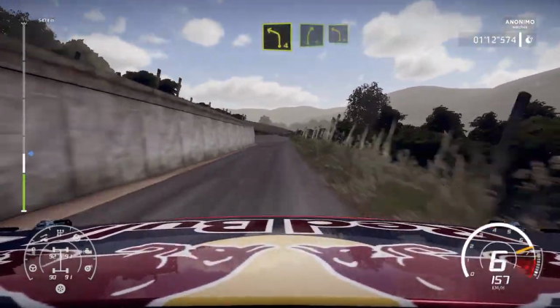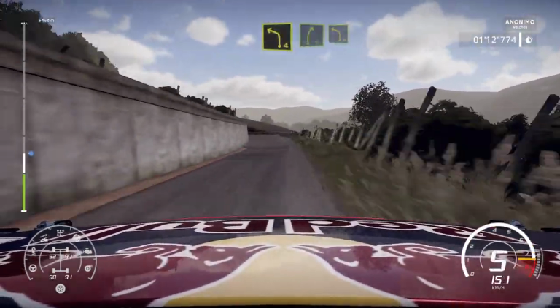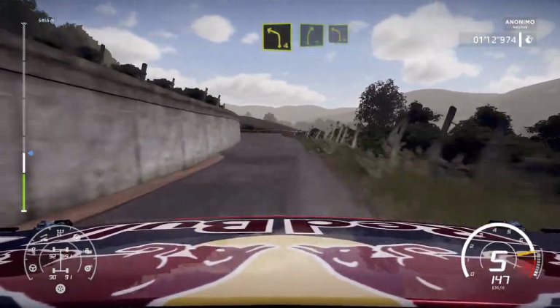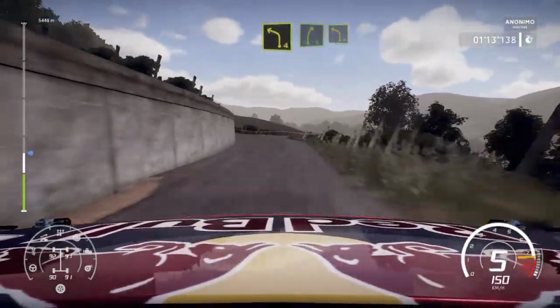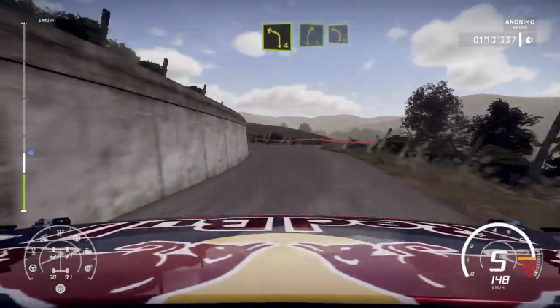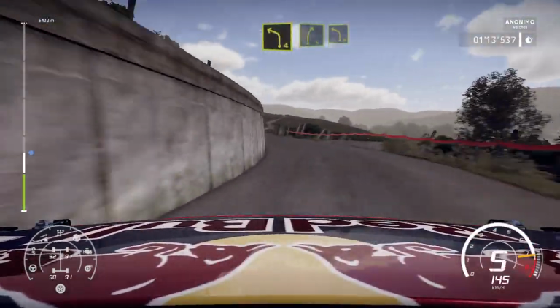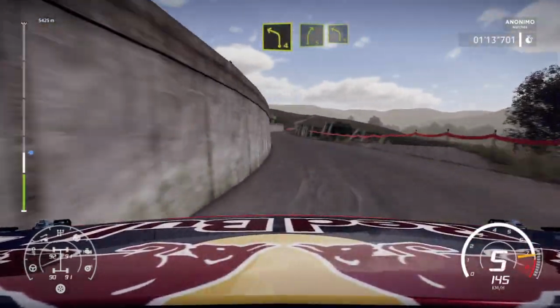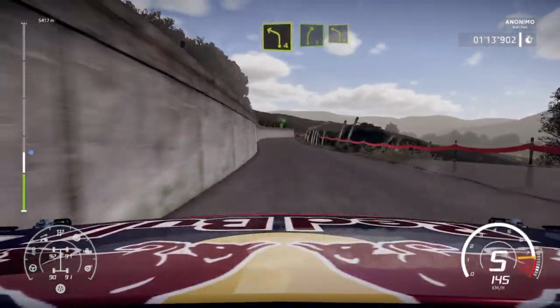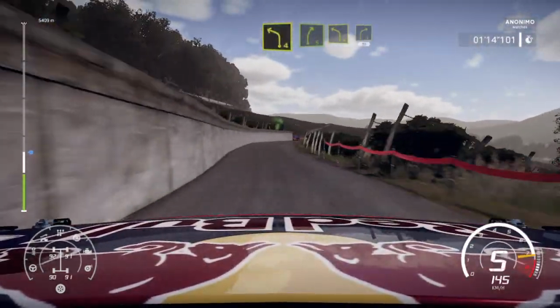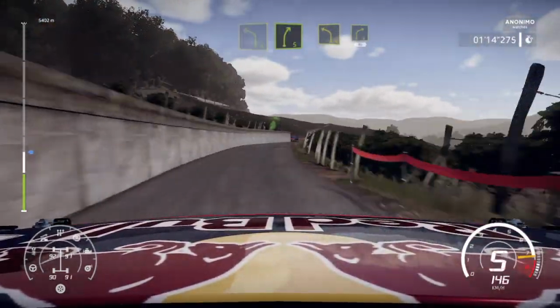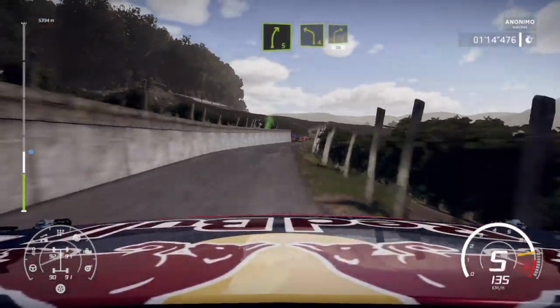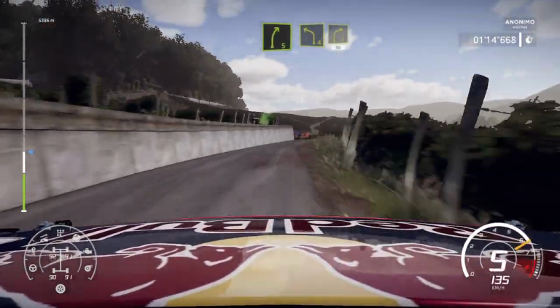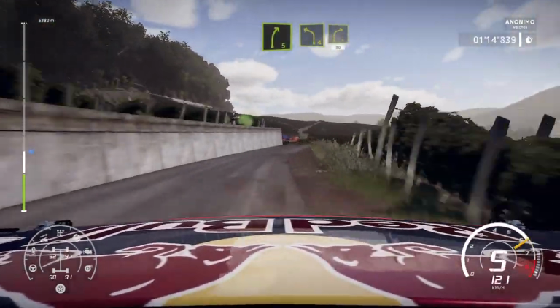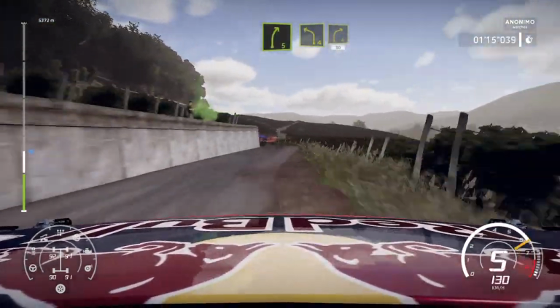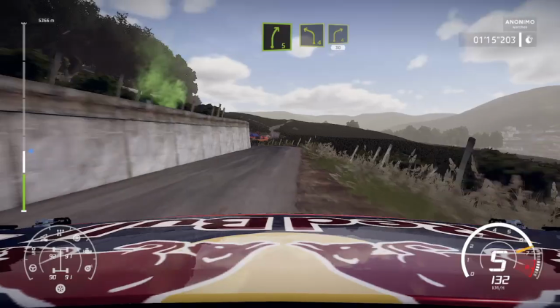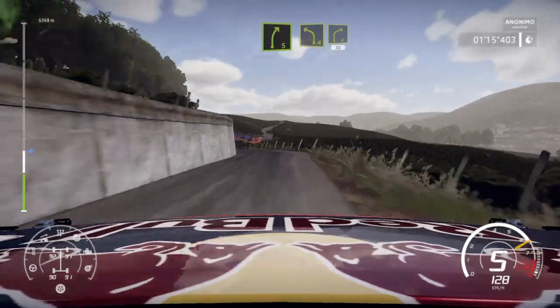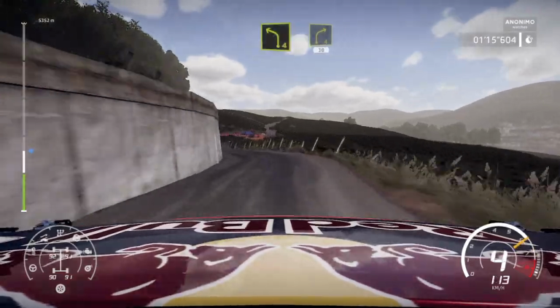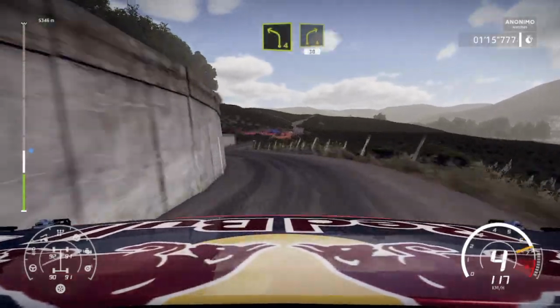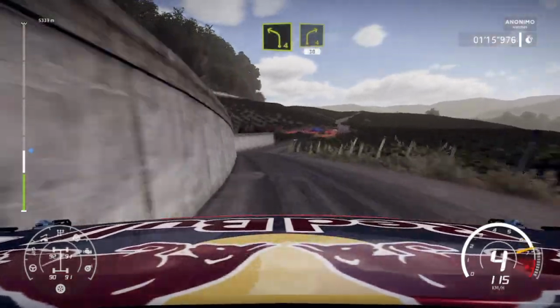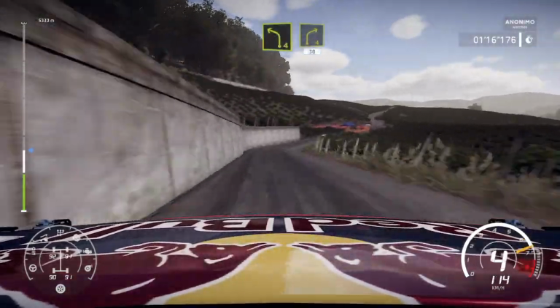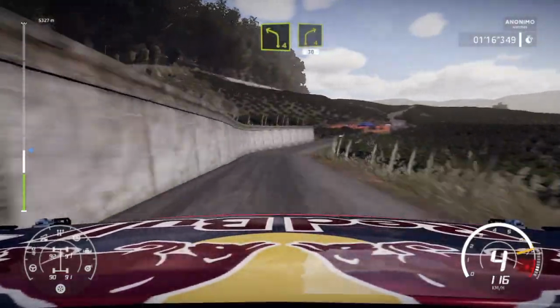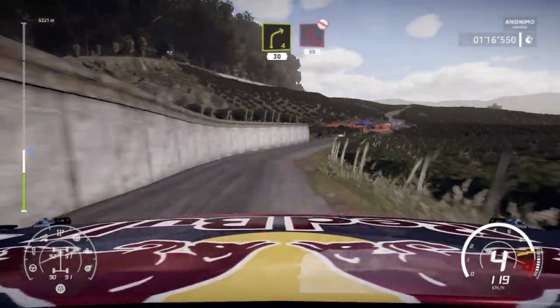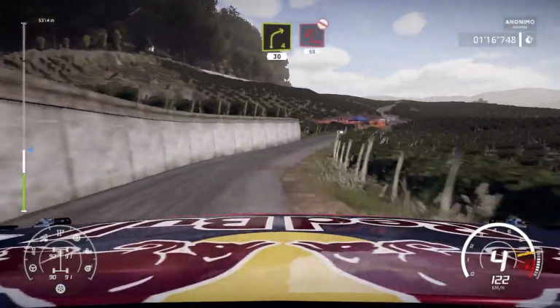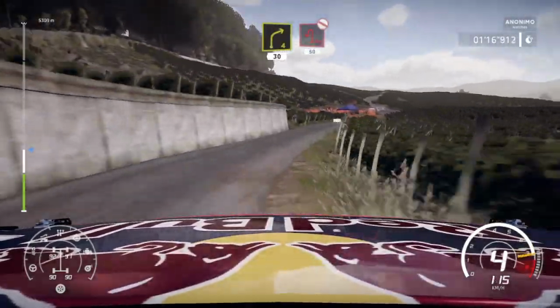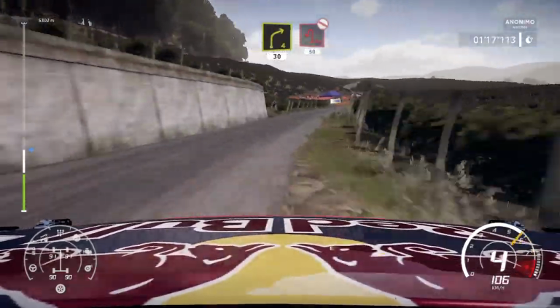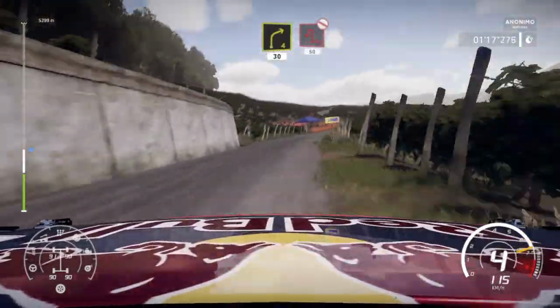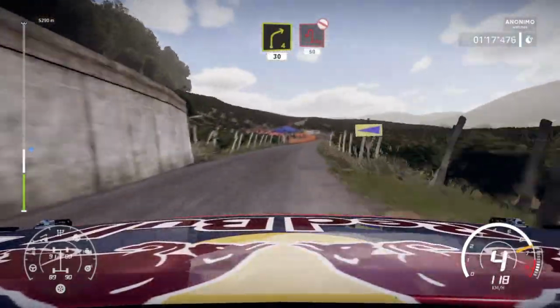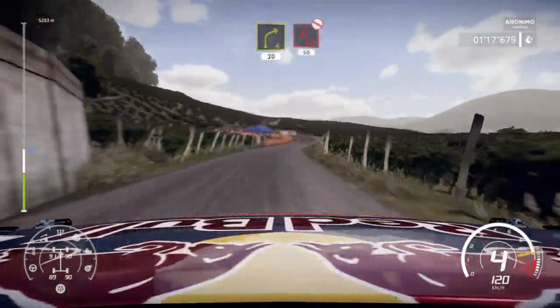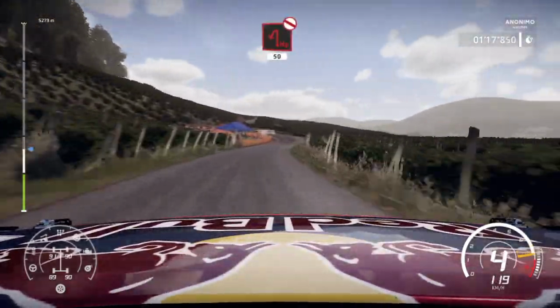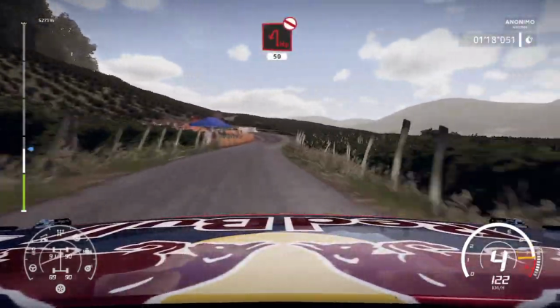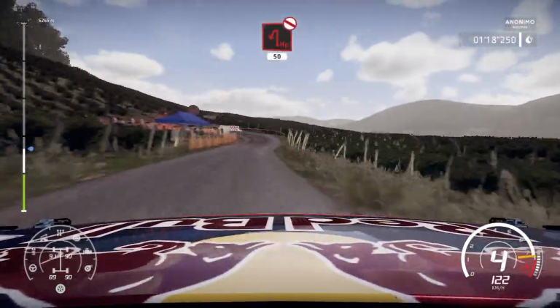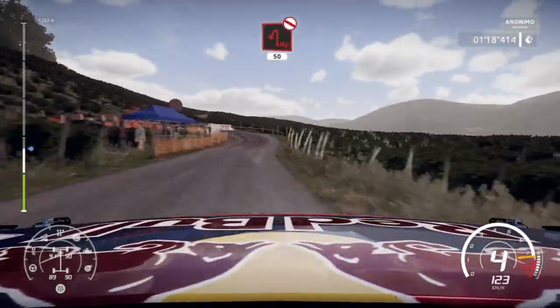Left 4. Short. Into right 4. Small cut. 30. Heave in left. Don't cut. Open. 50.